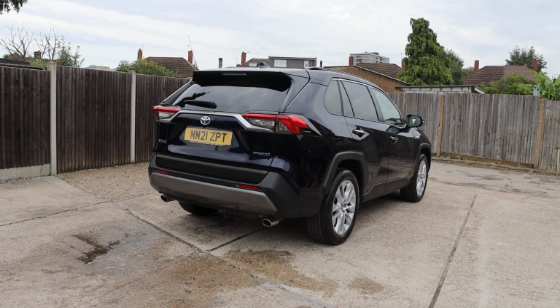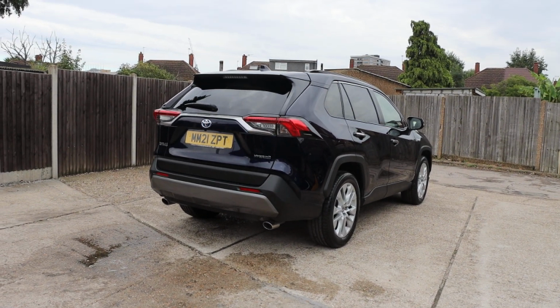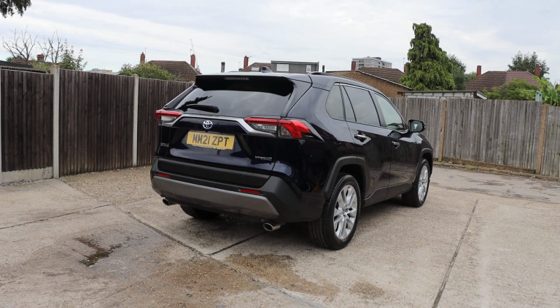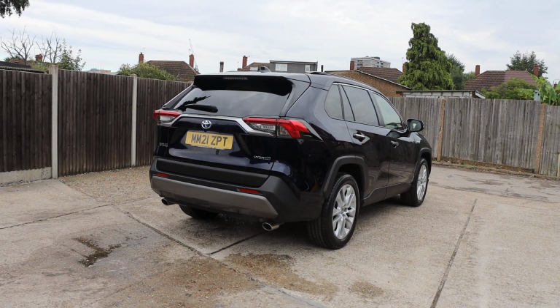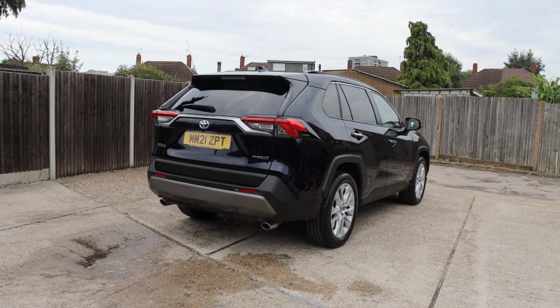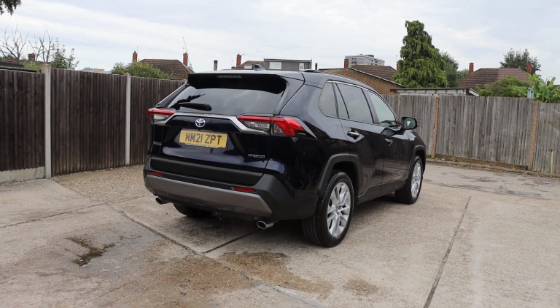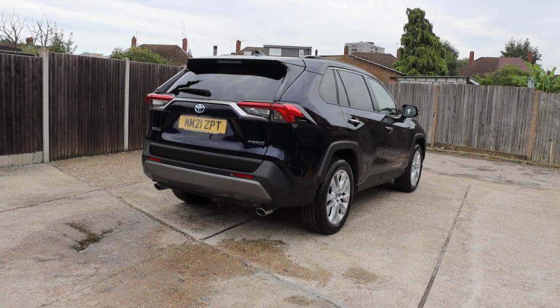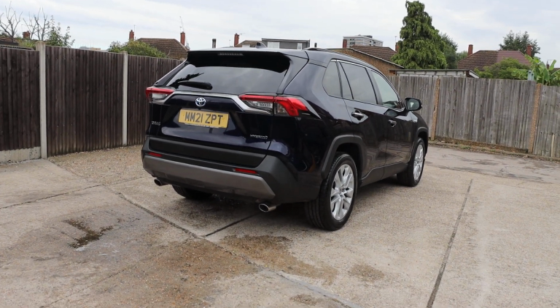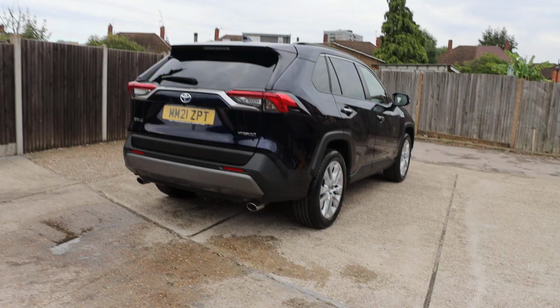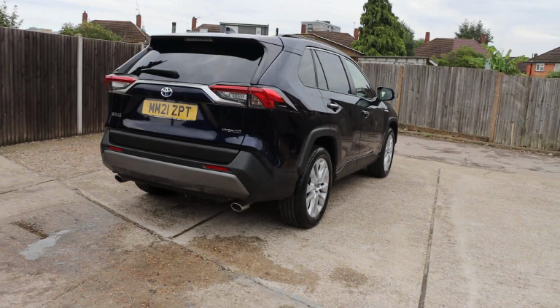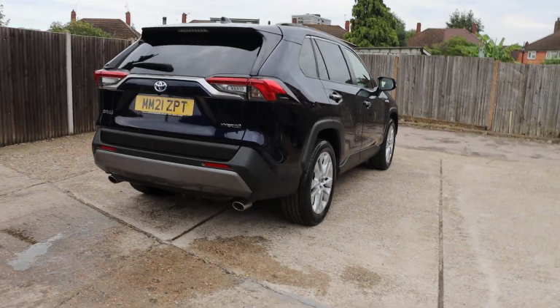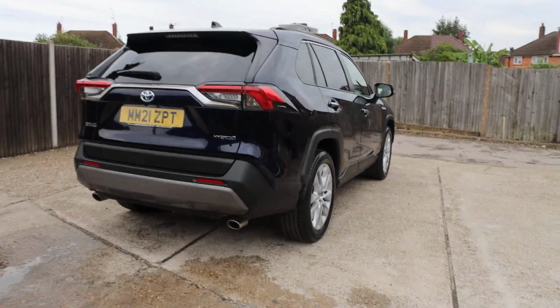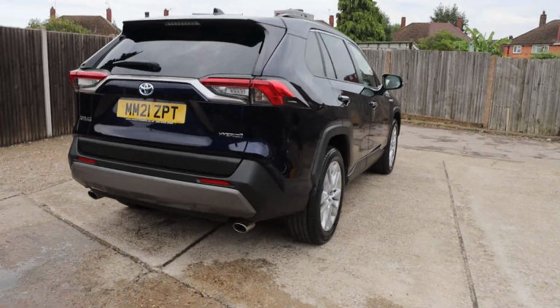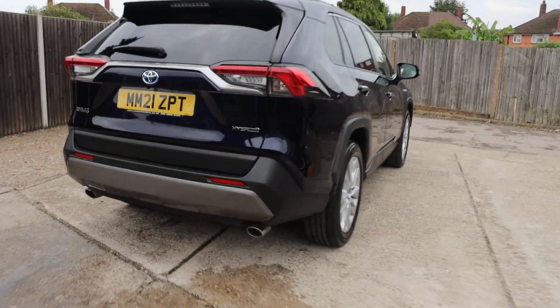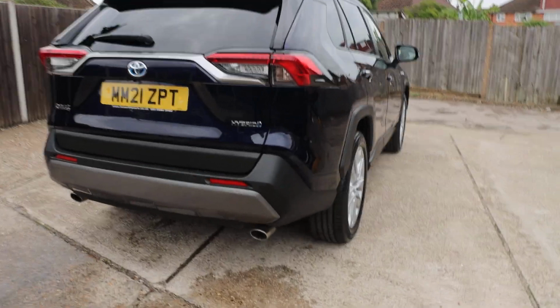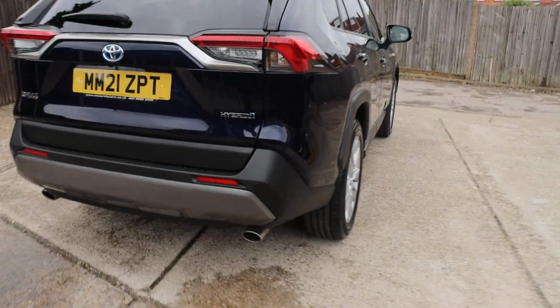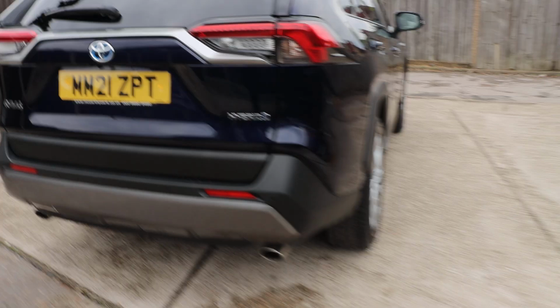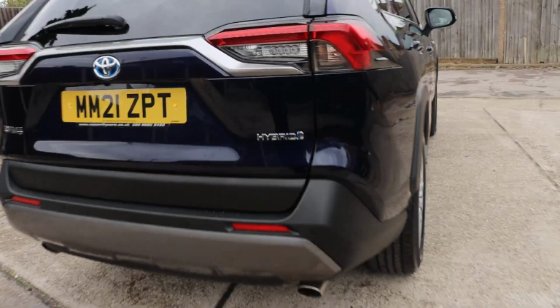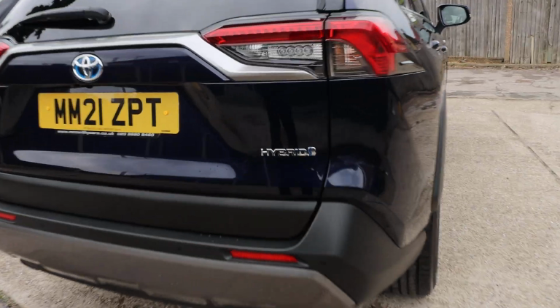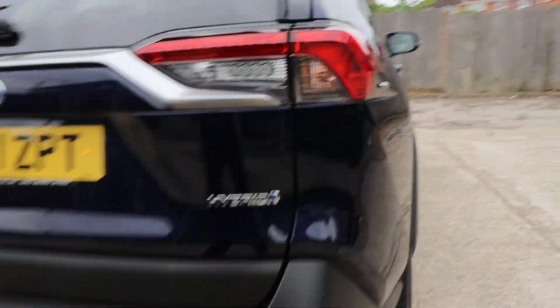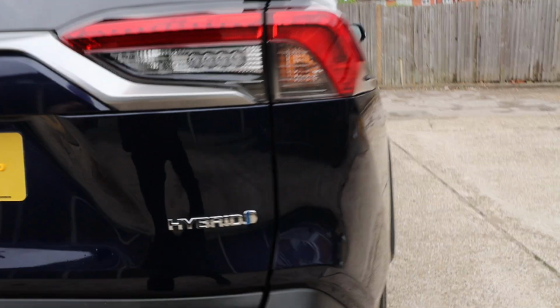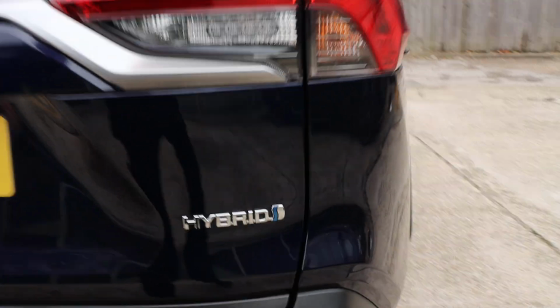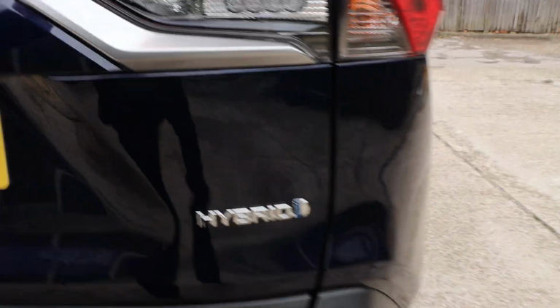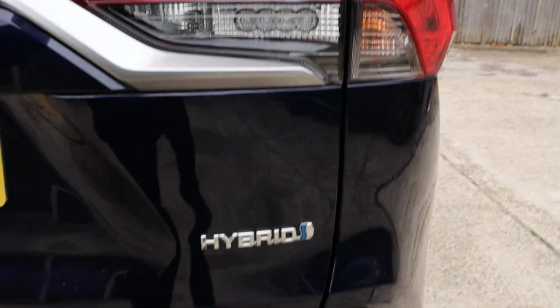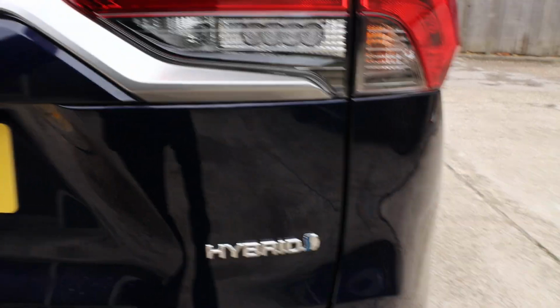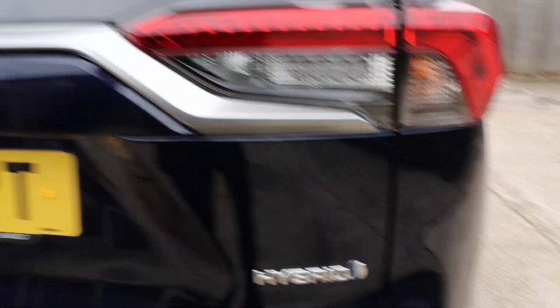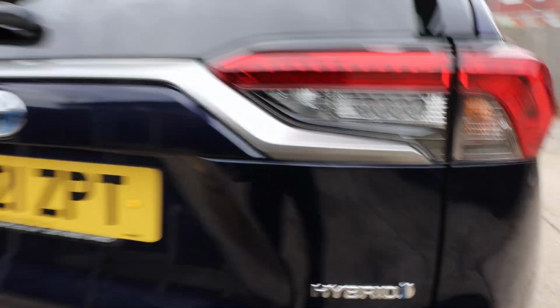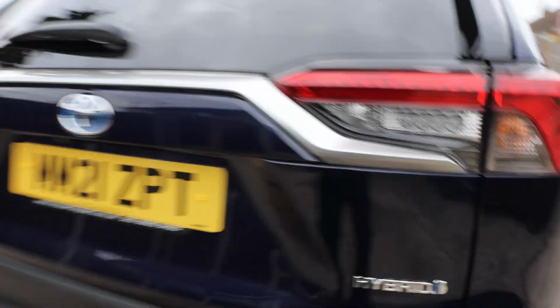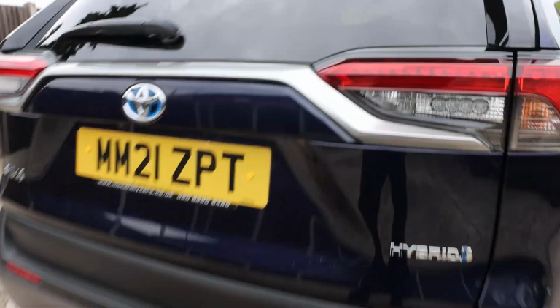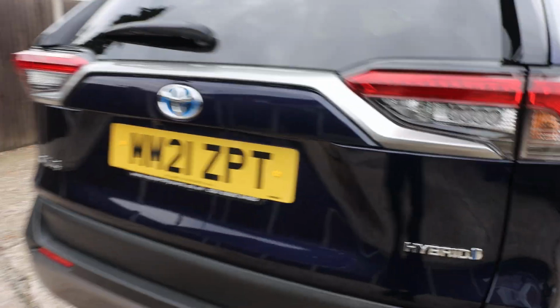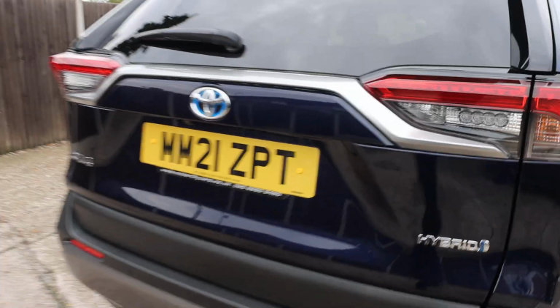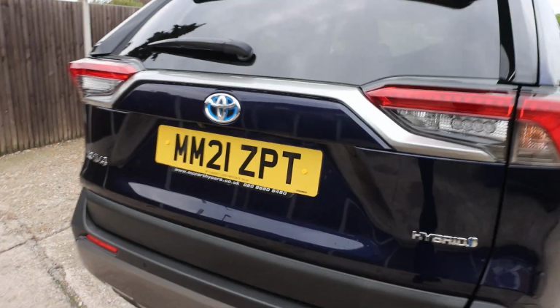It has rear parking sensors, a reversing camera, and an electric tailgate.